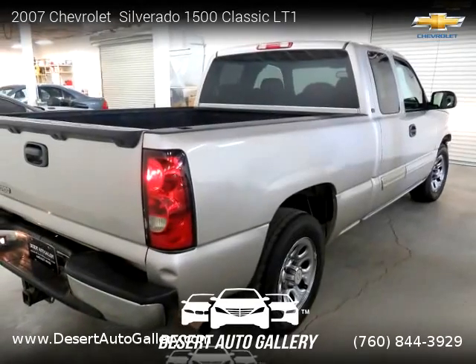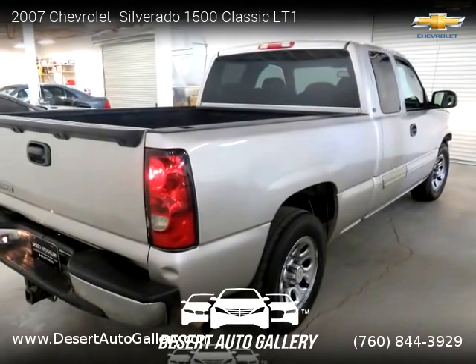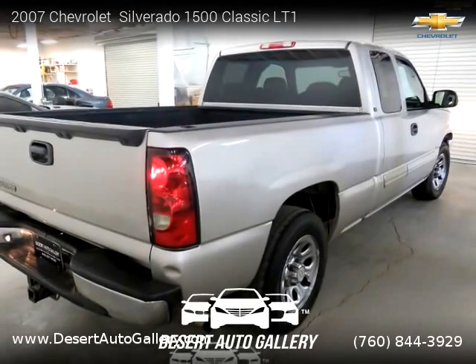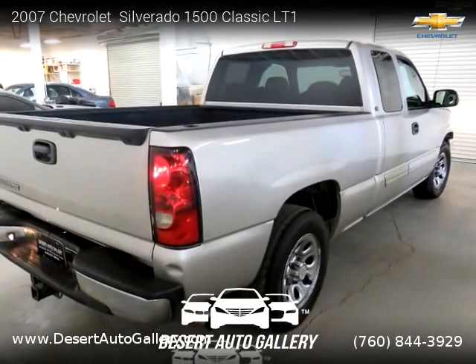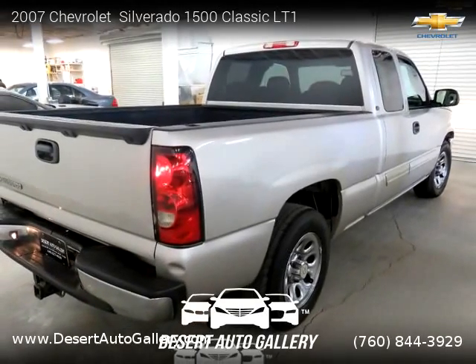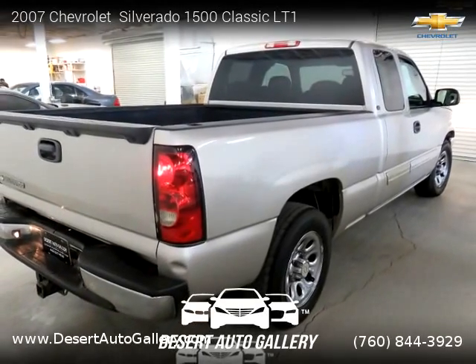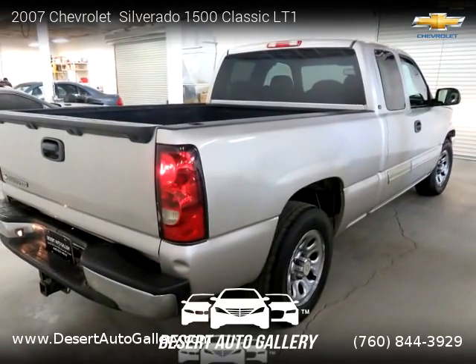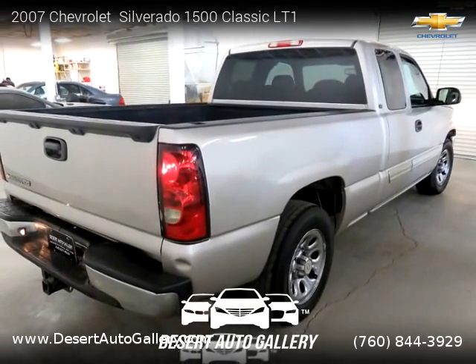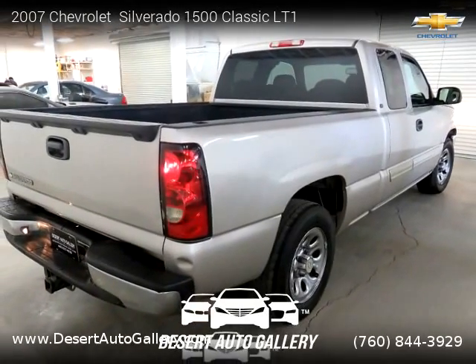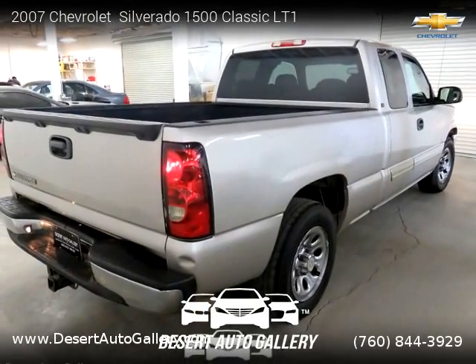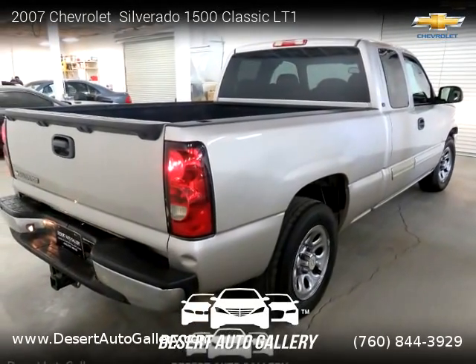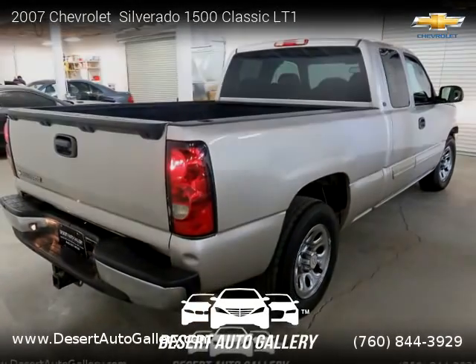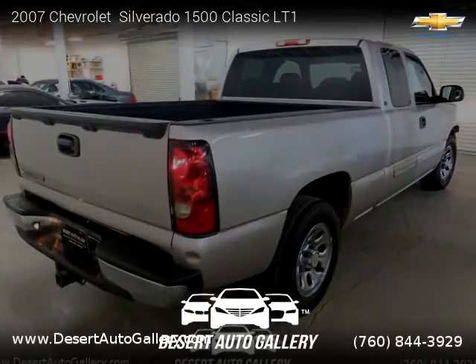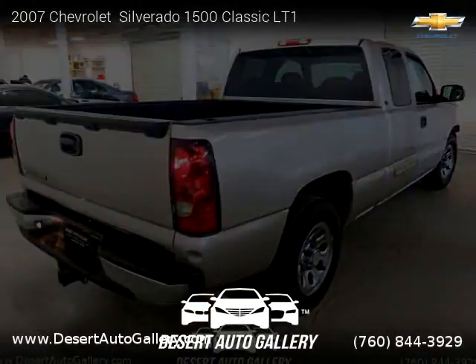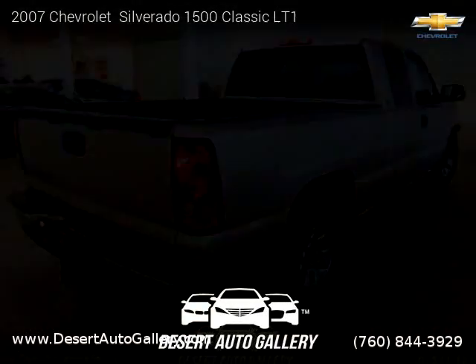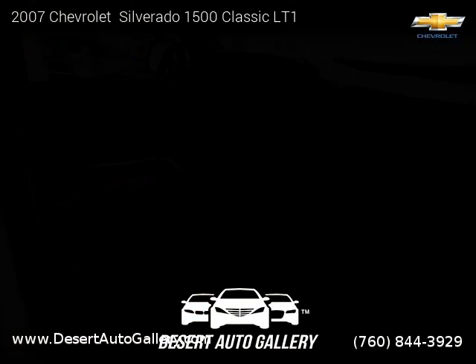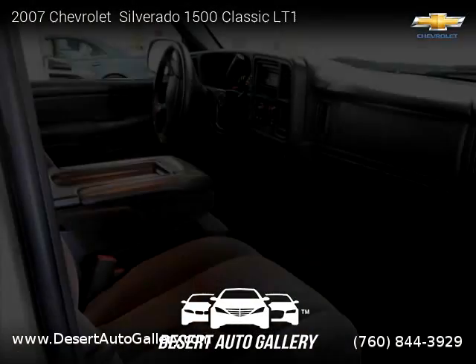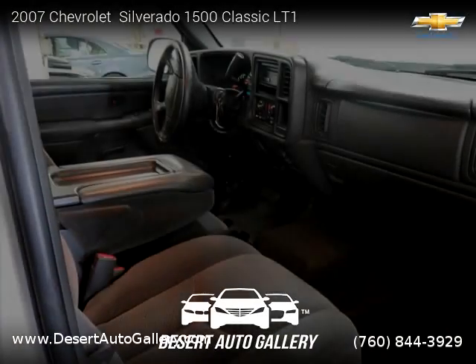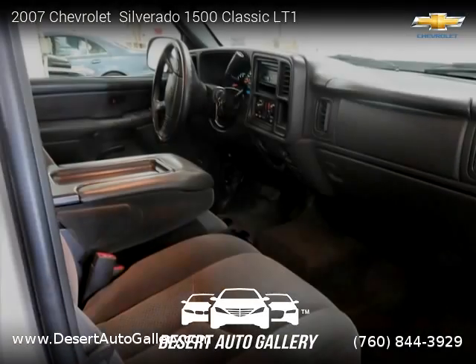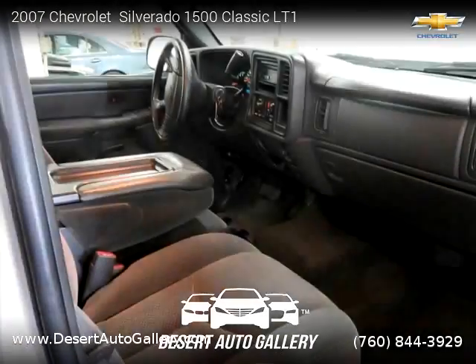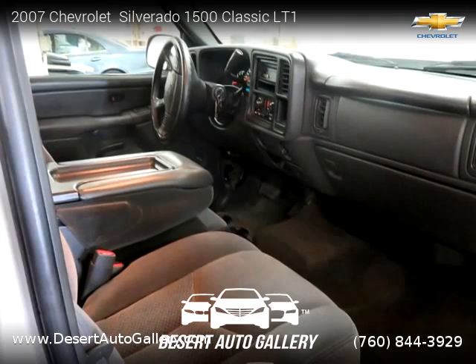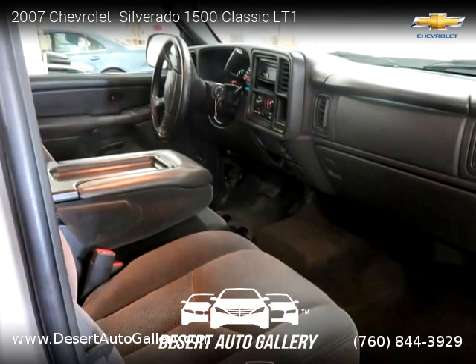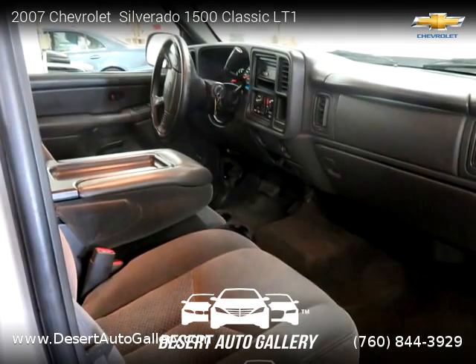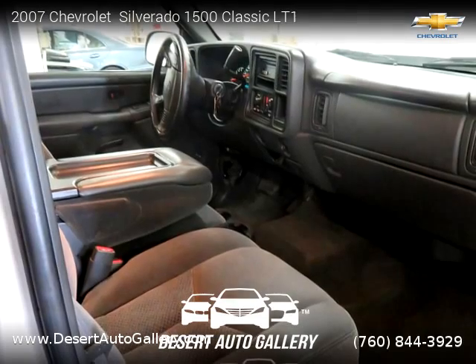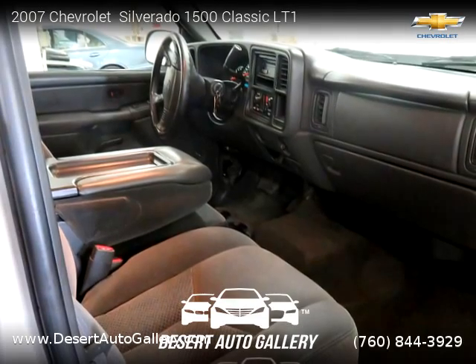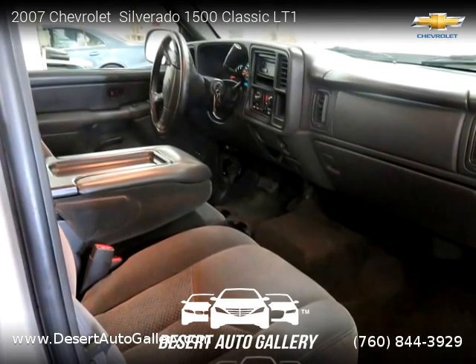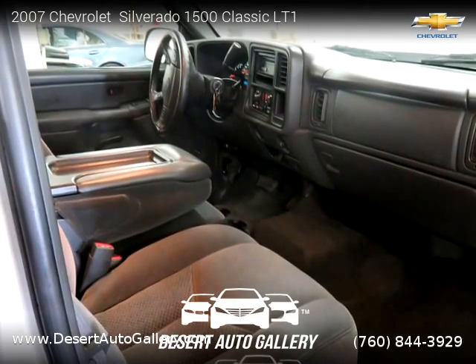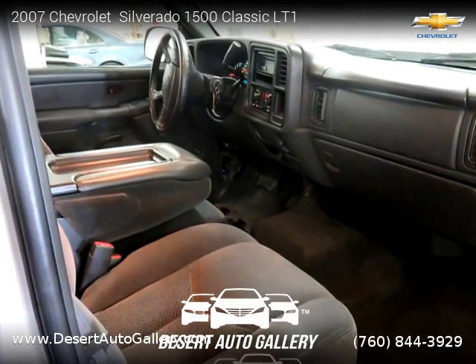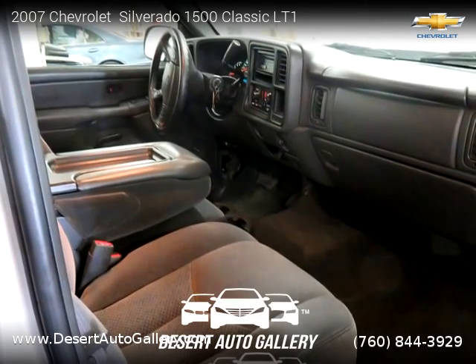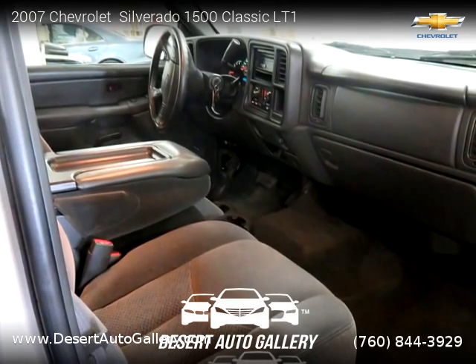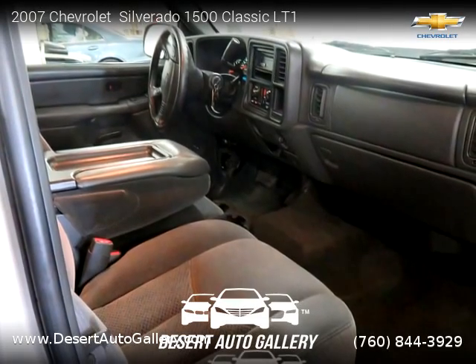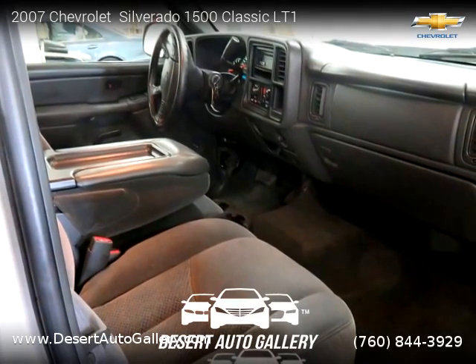This Chevrolet is a two-door vehicle with eight cylinders. This vehicle is for sale for only $7,499.